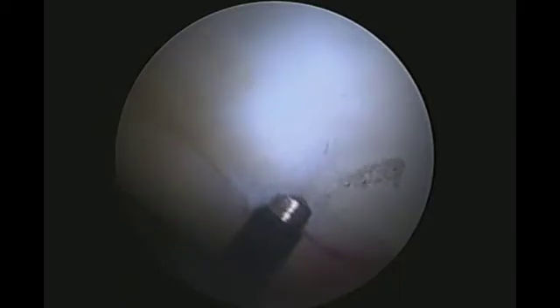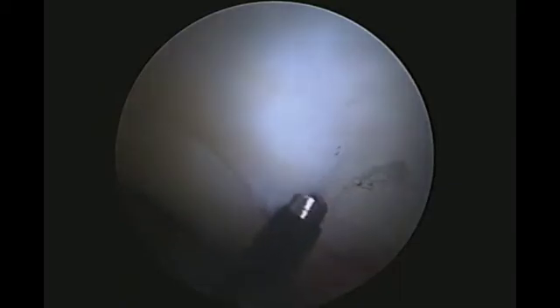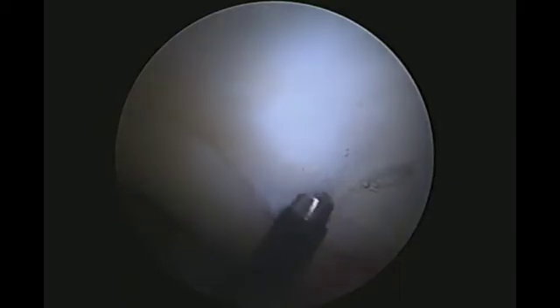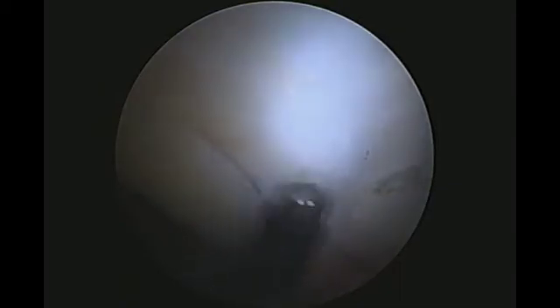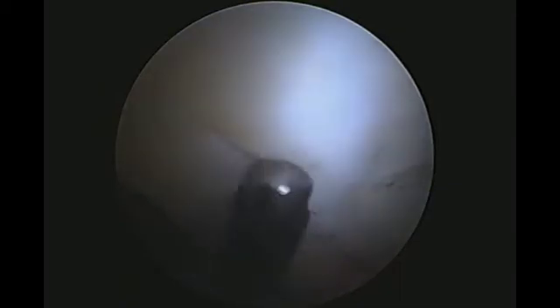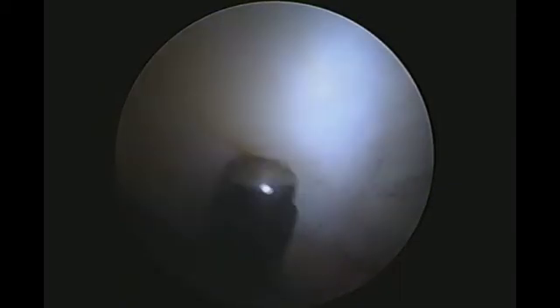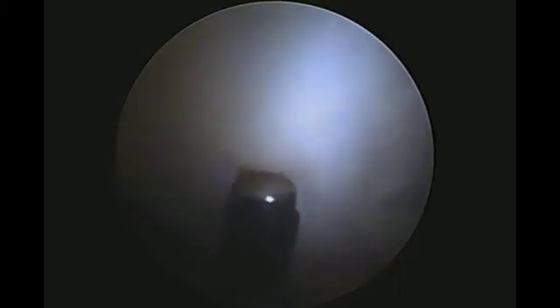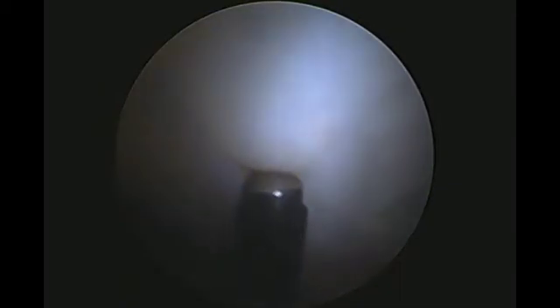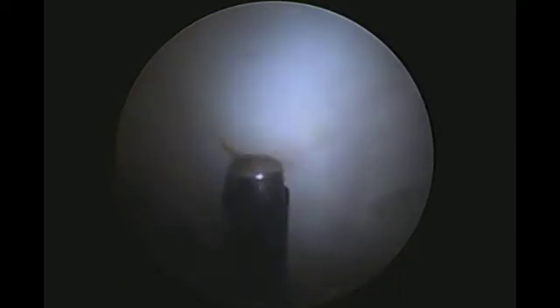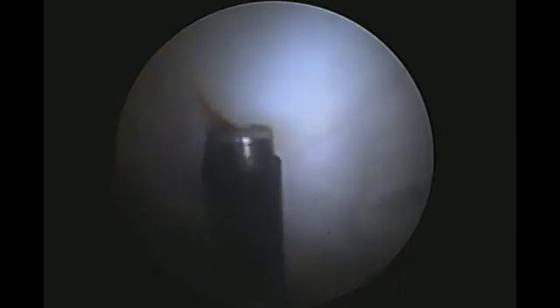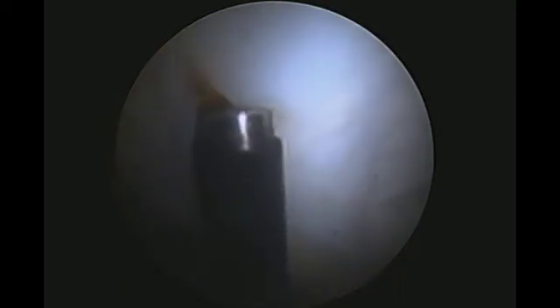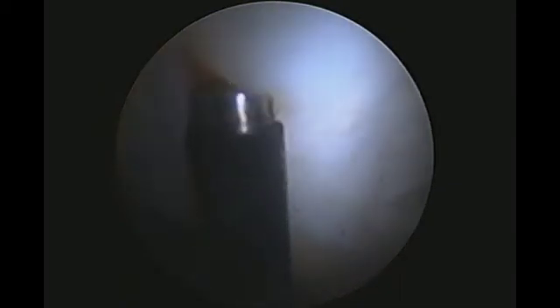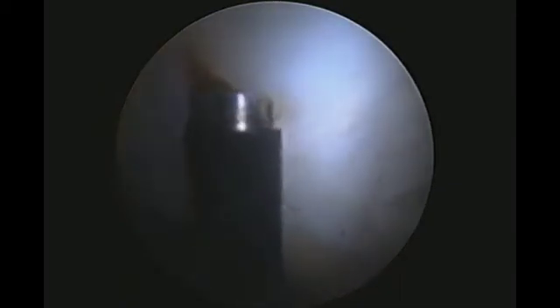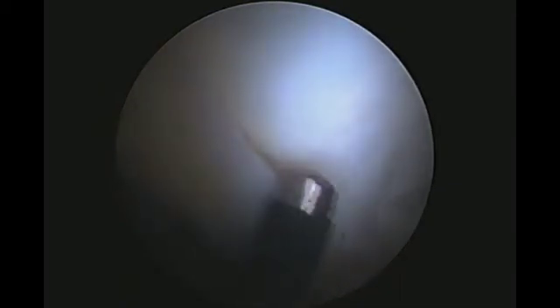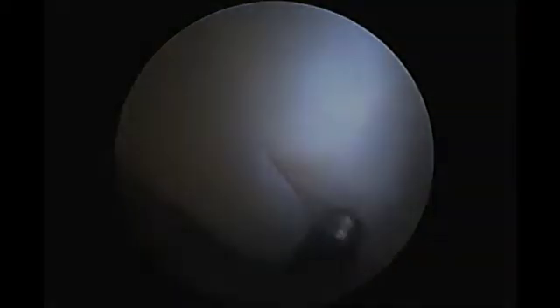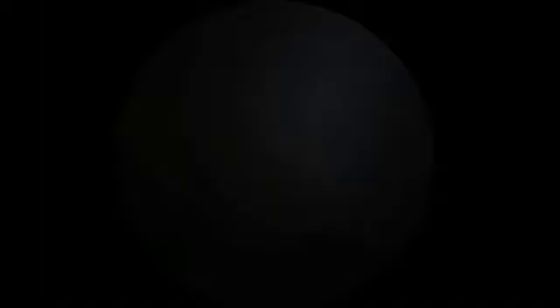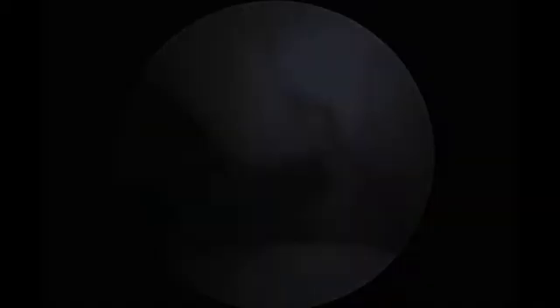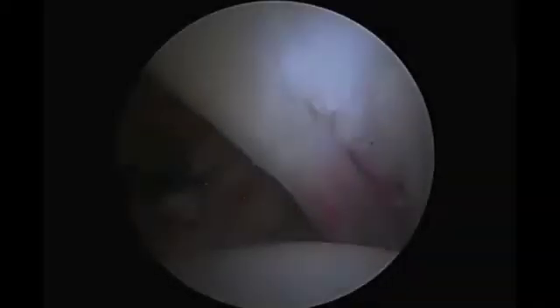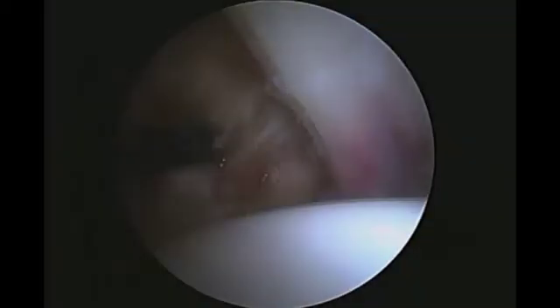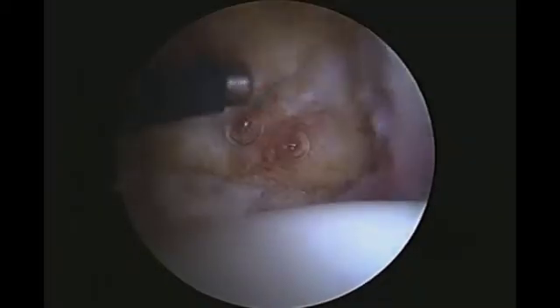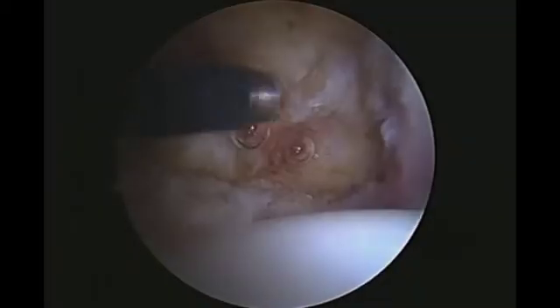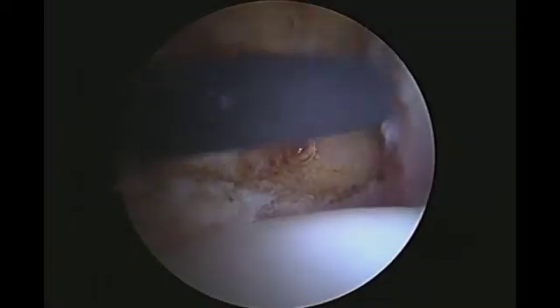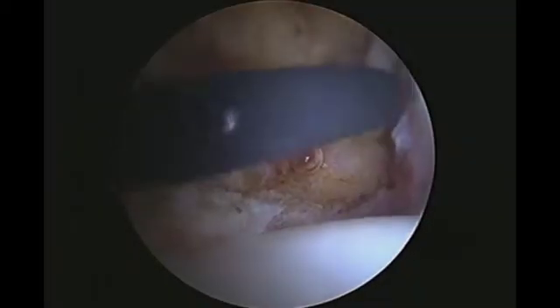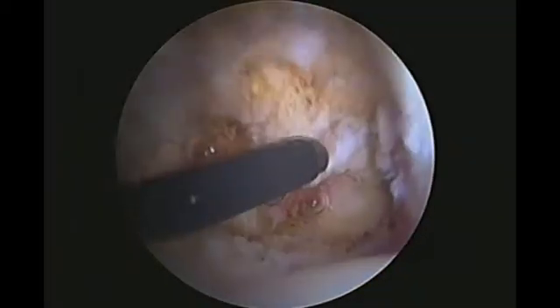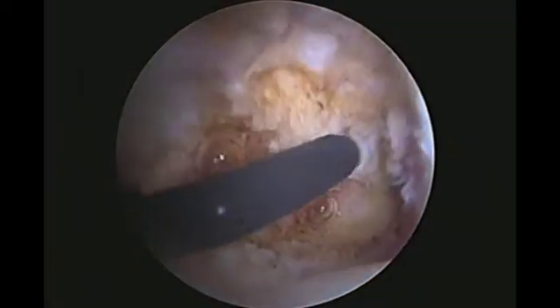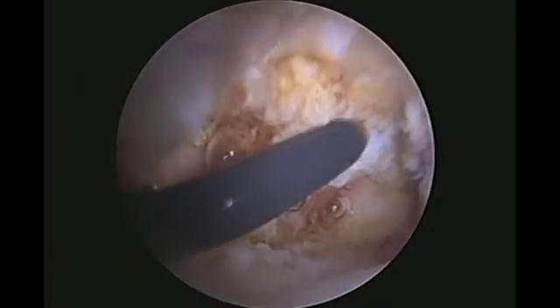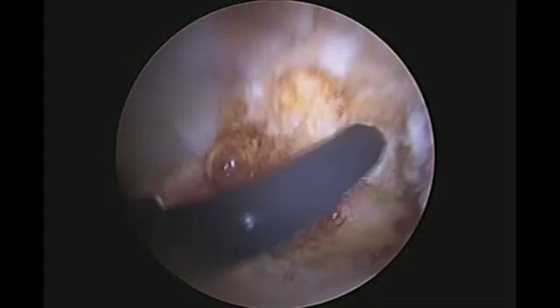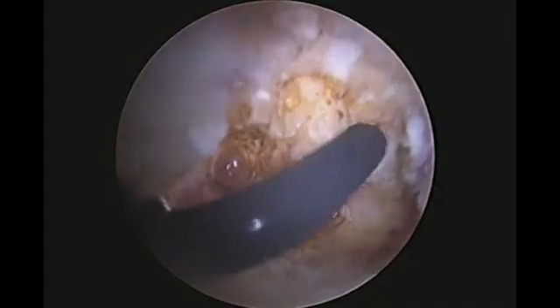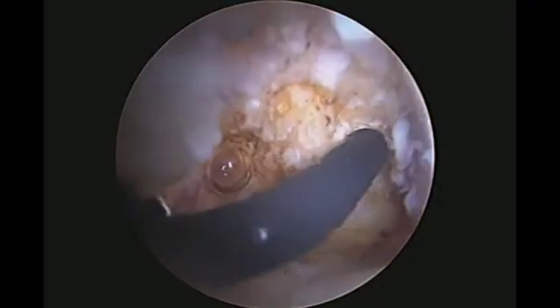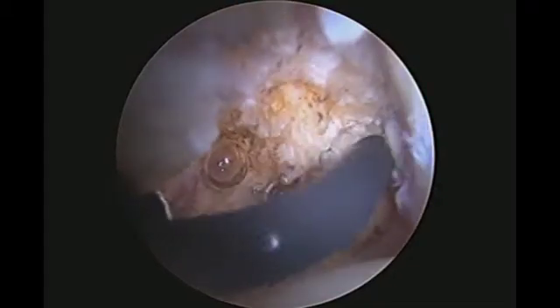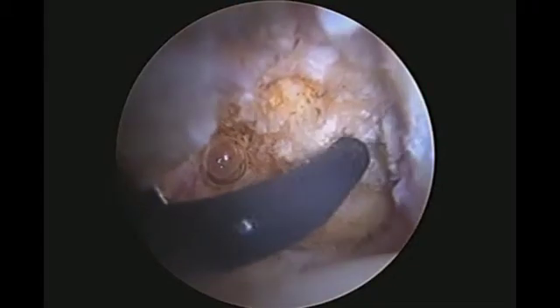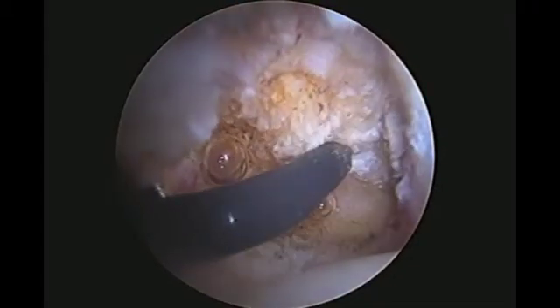Since the patient has intact joint surfaces, the decision was made to attempt labral repair instead of debridement.